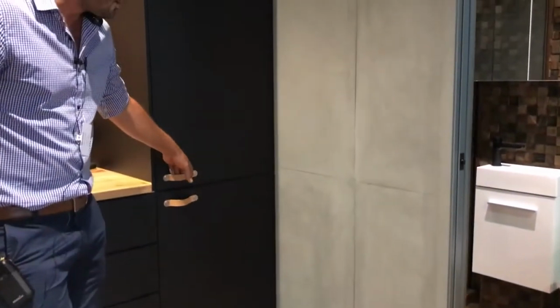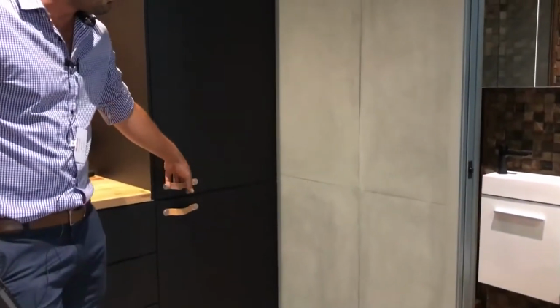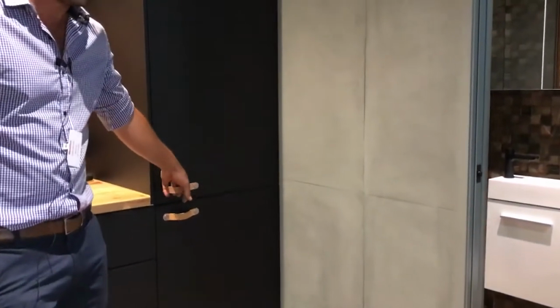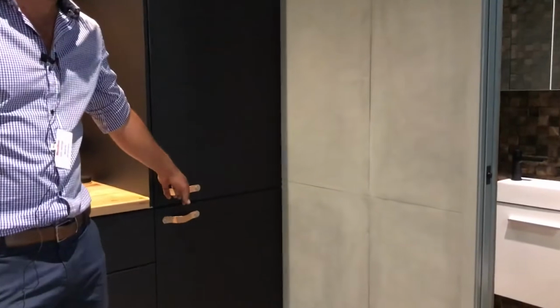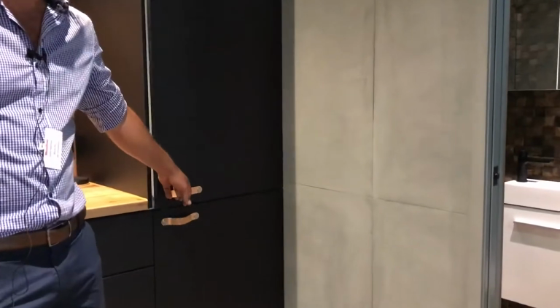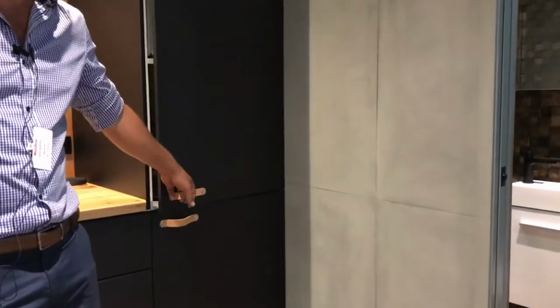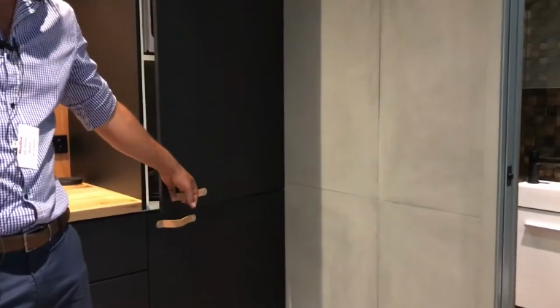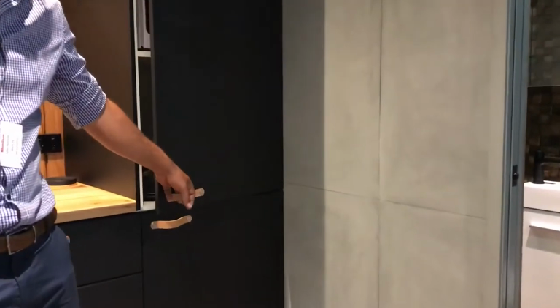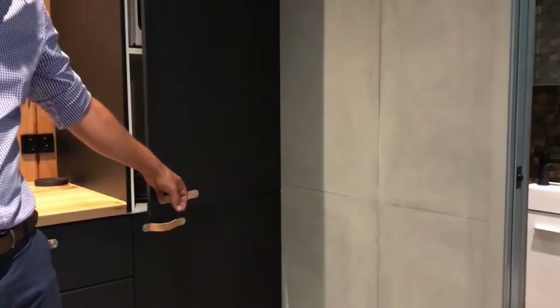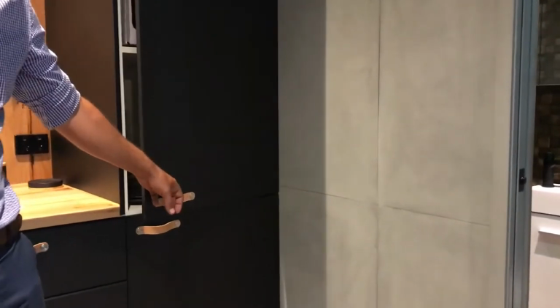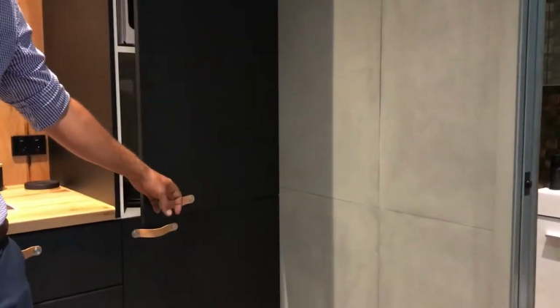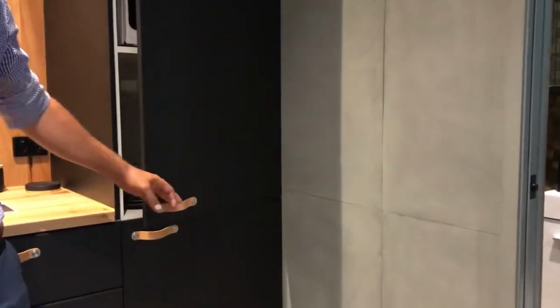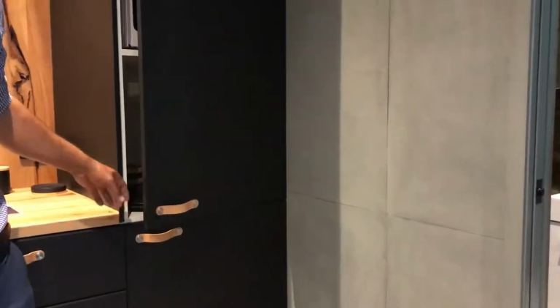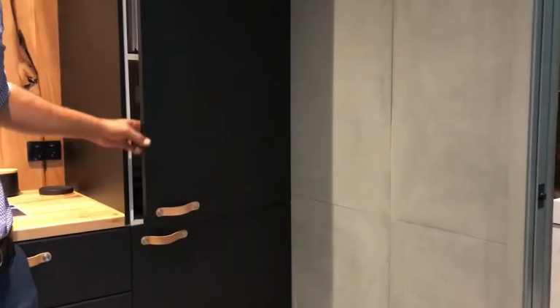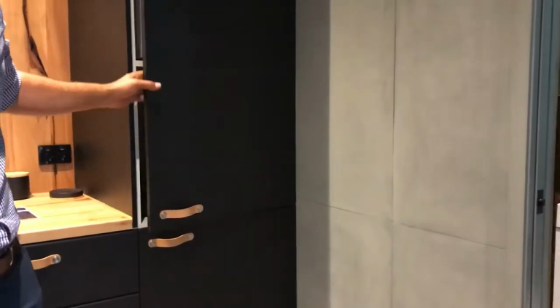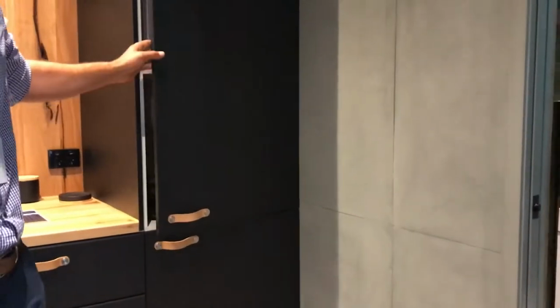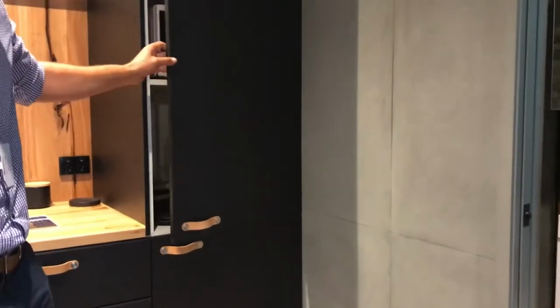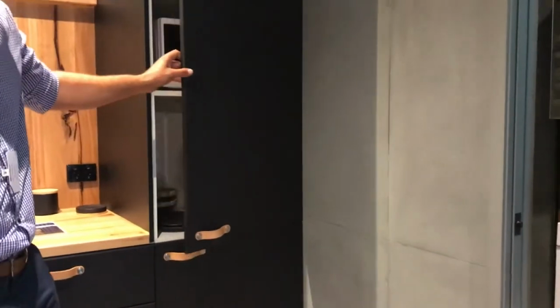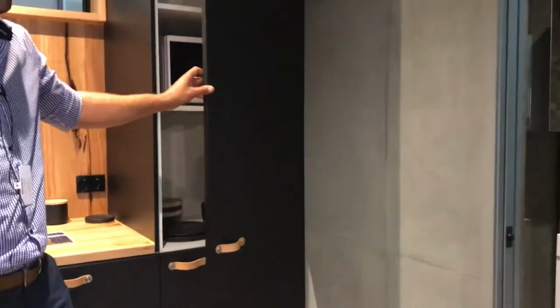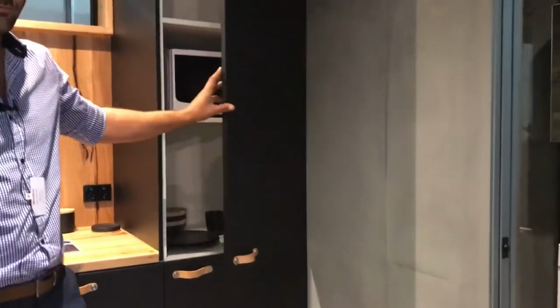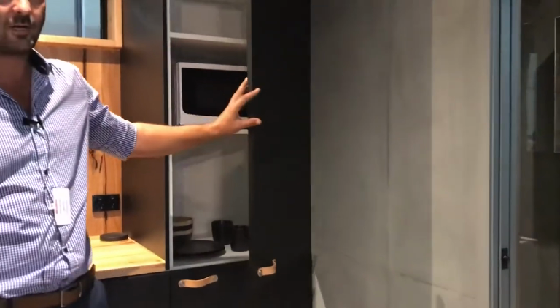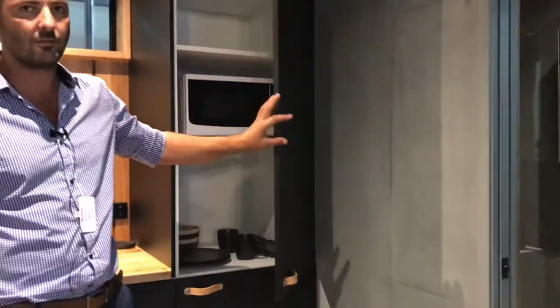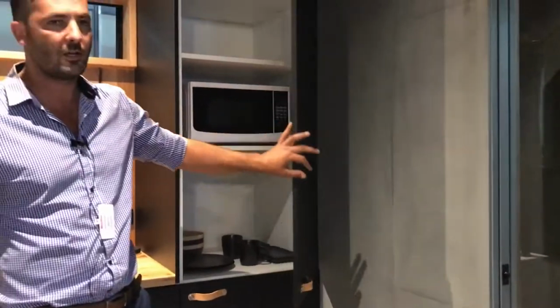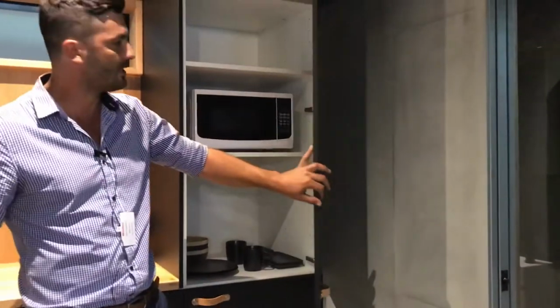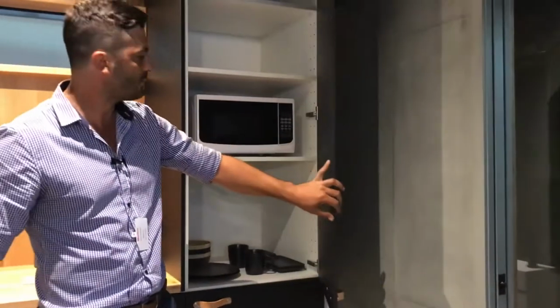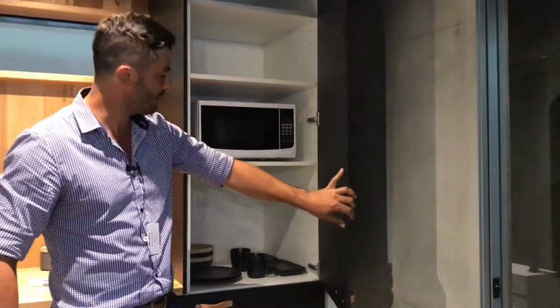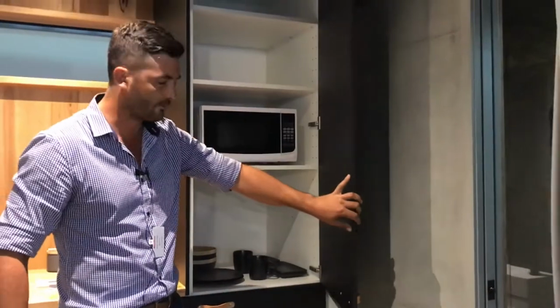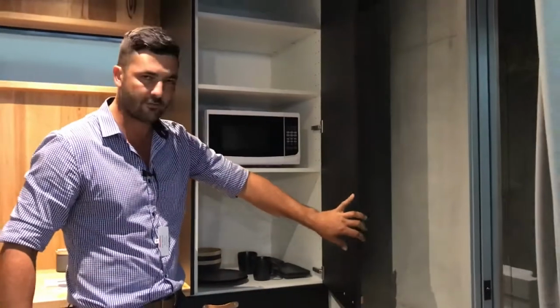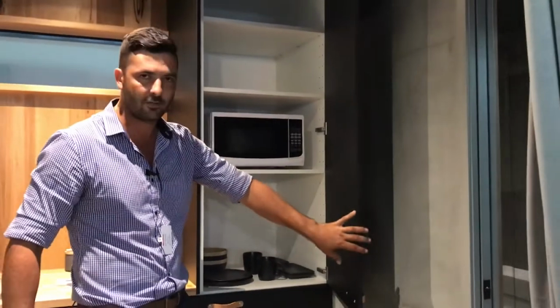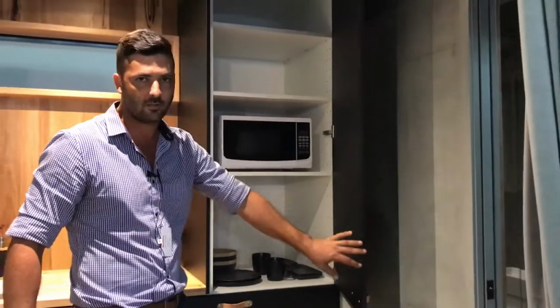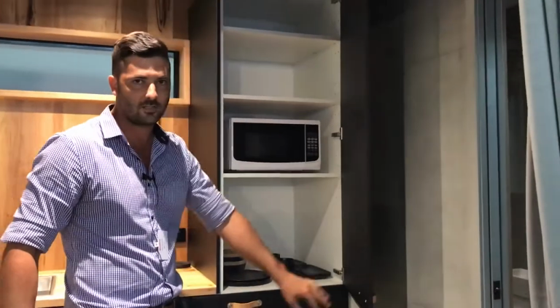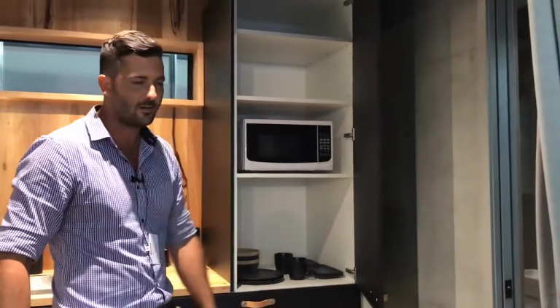Matte black cabinetry with leather handles. Gives a real nice touch and a great feel of container.